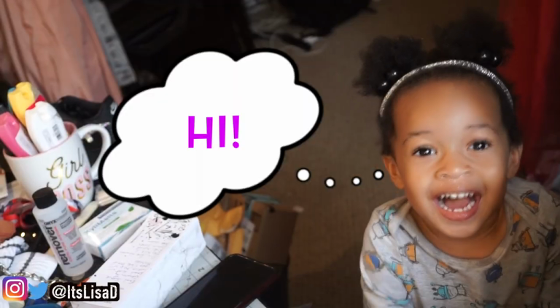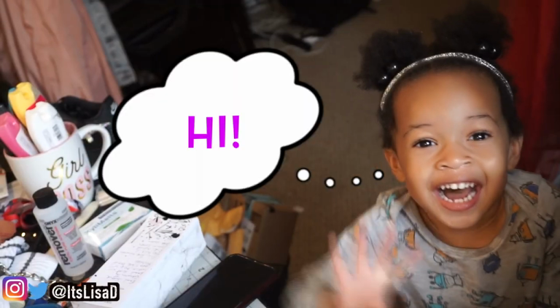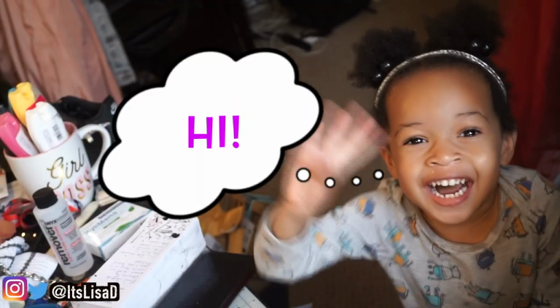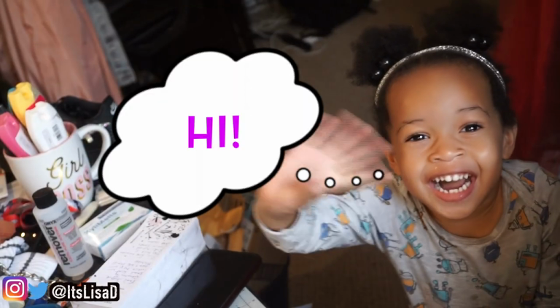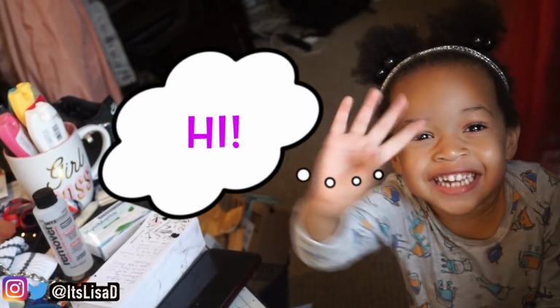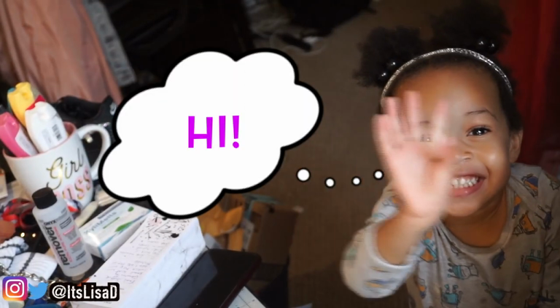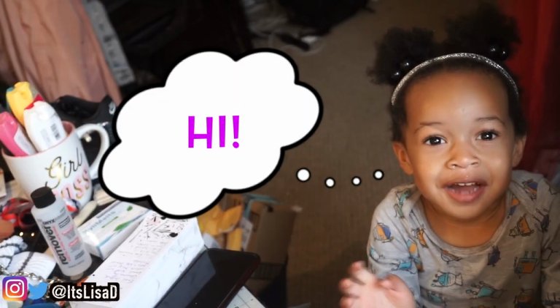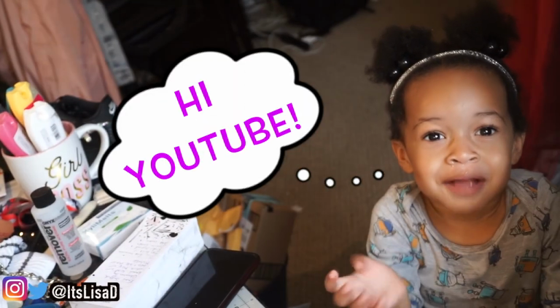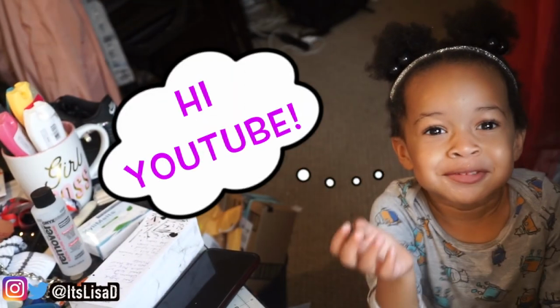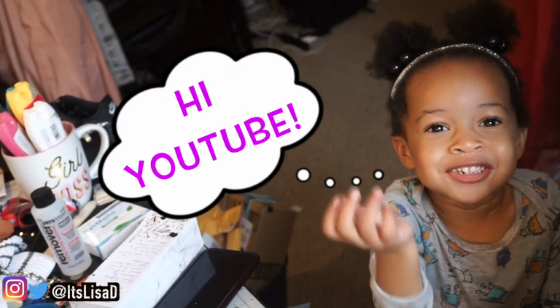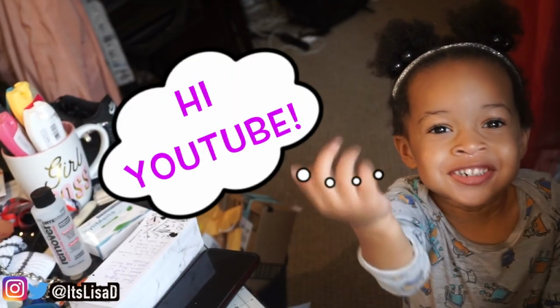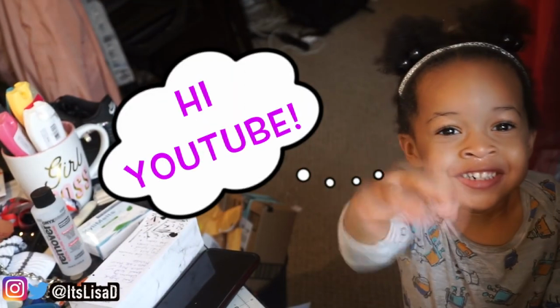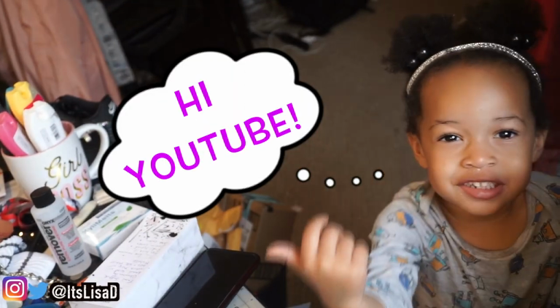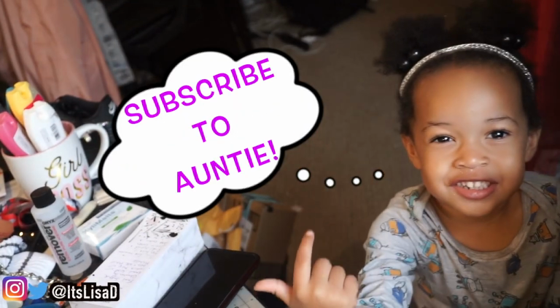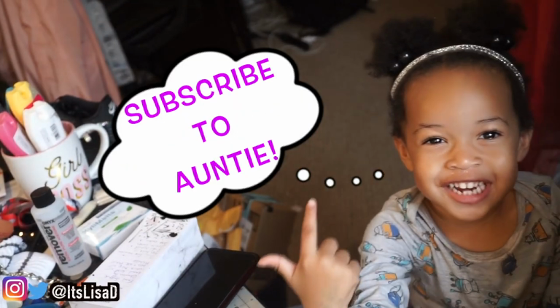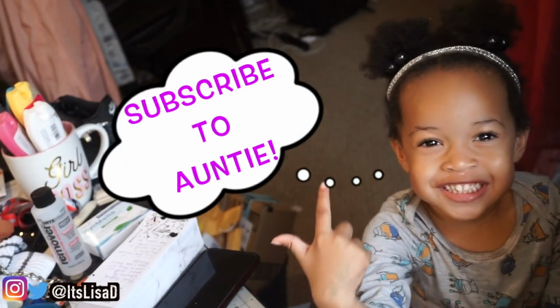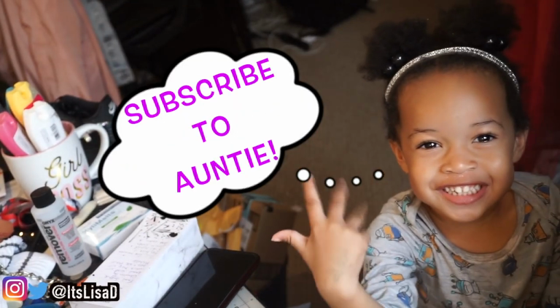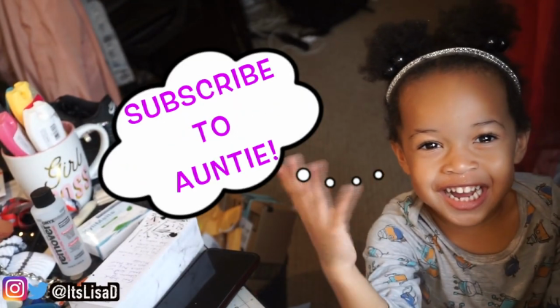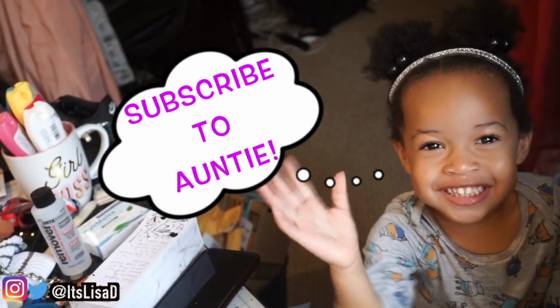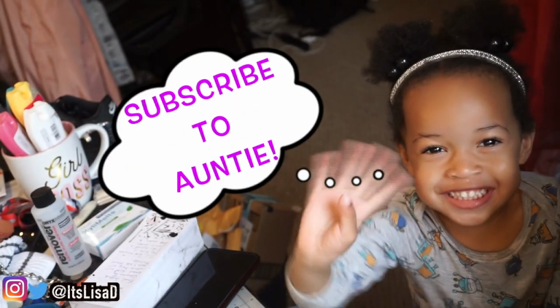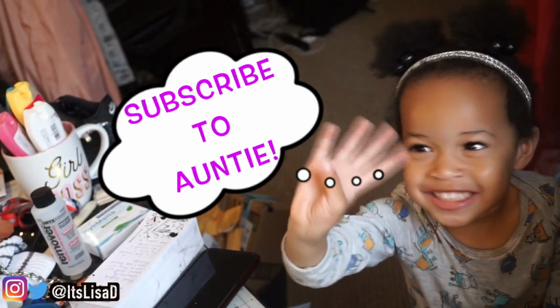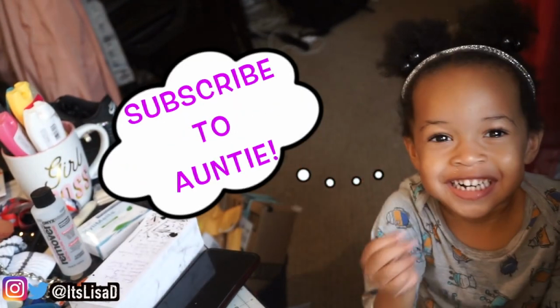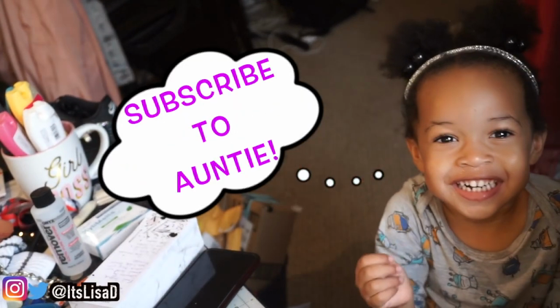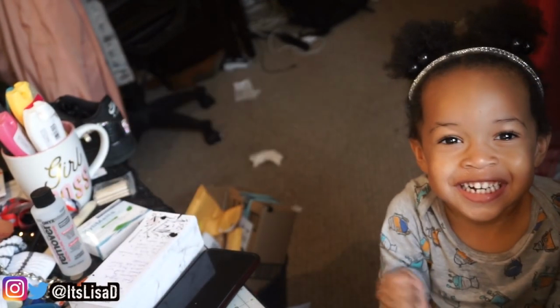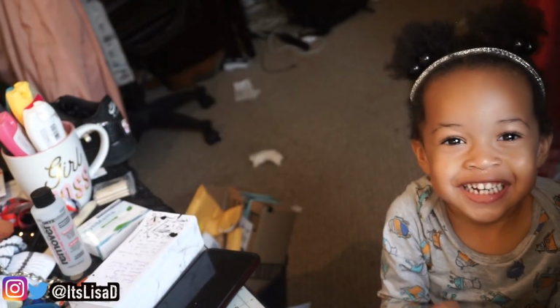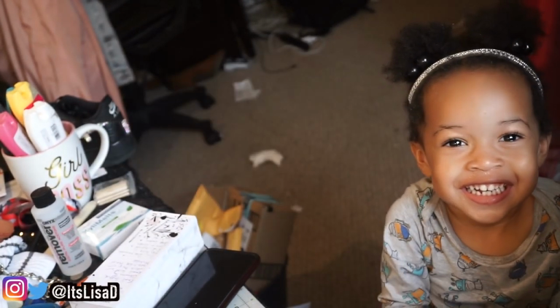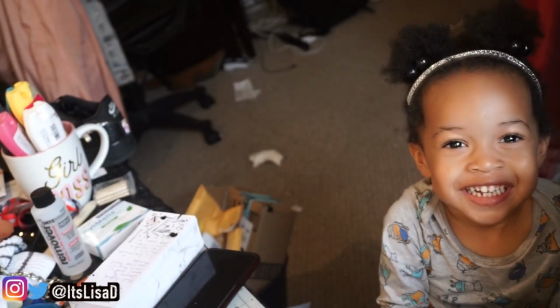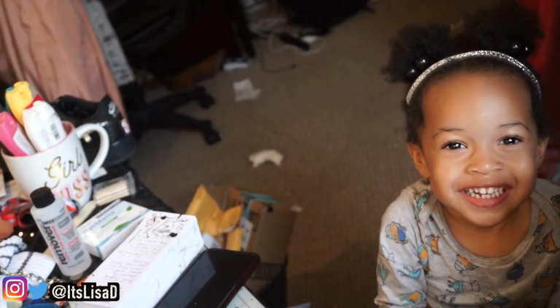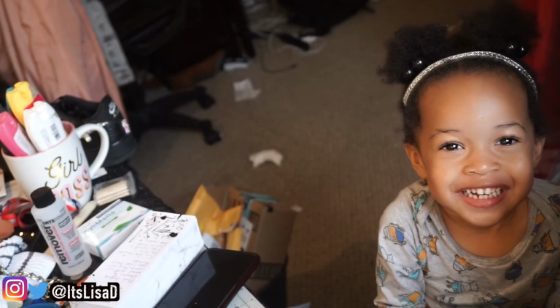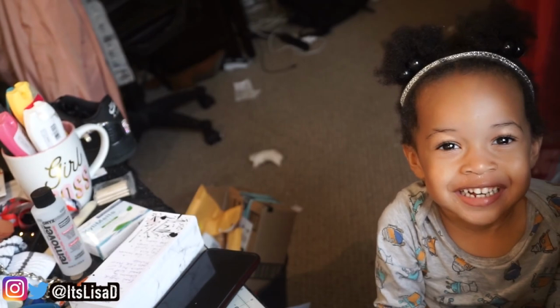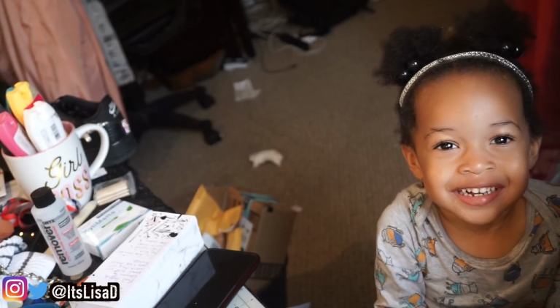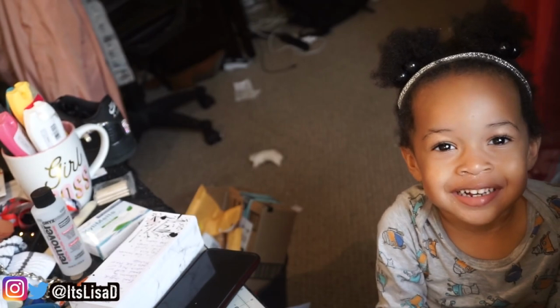Hi. Hi too. Congratulations. Okay, can I get back to work now?